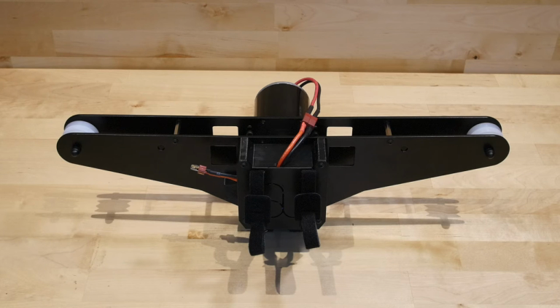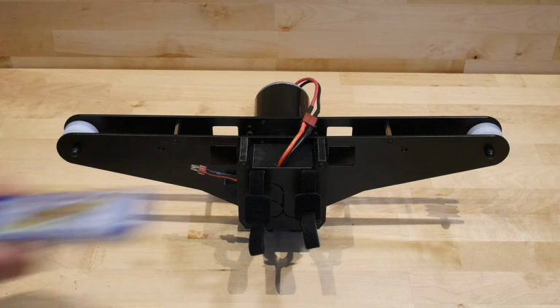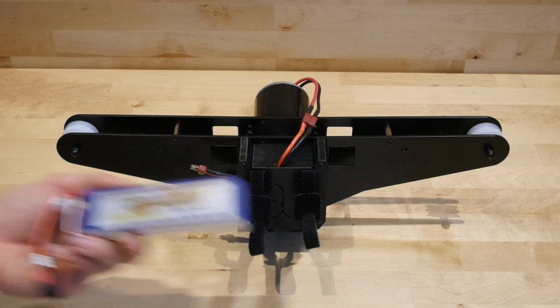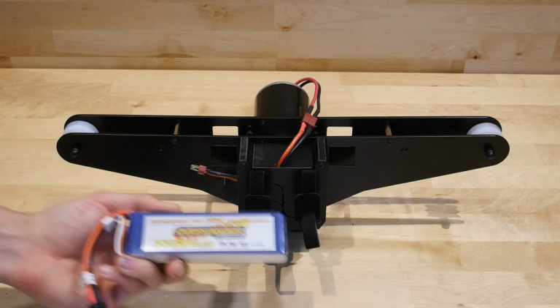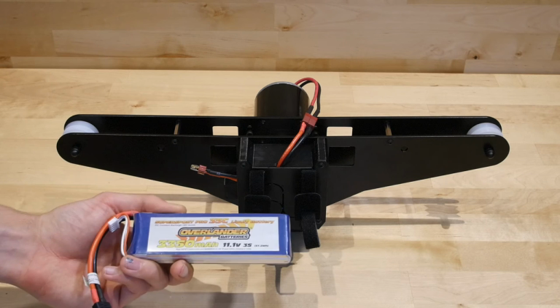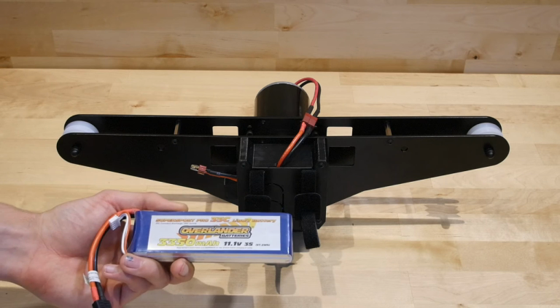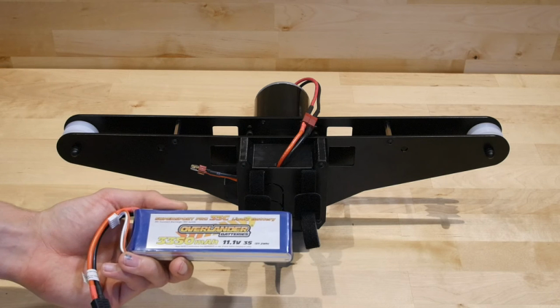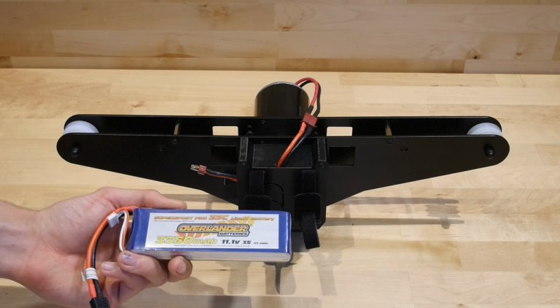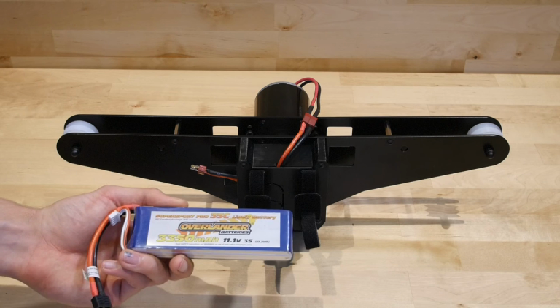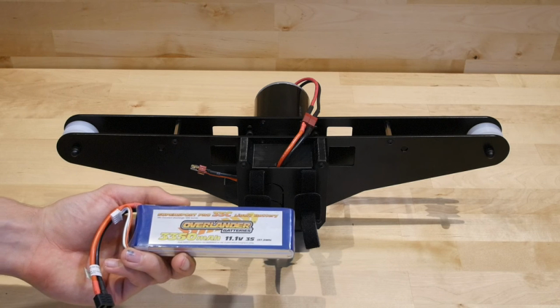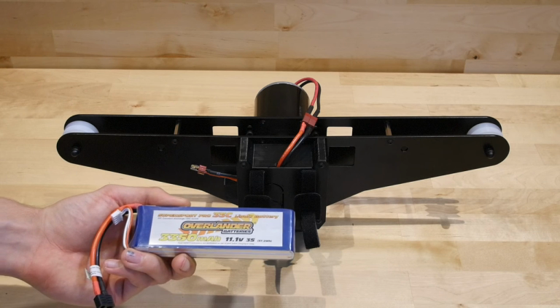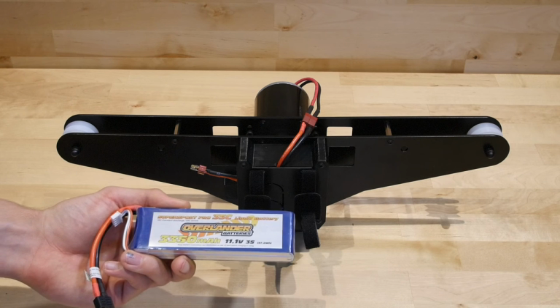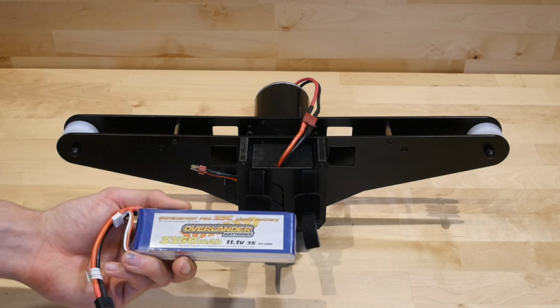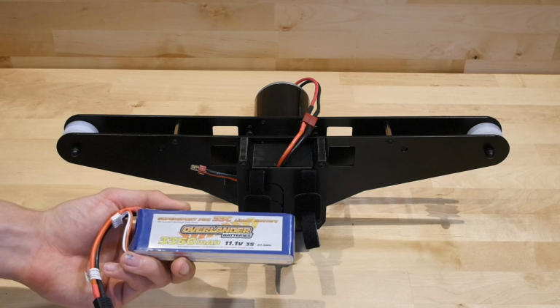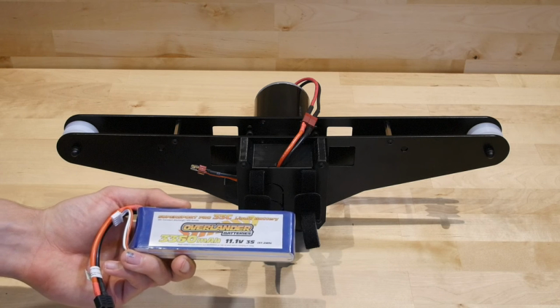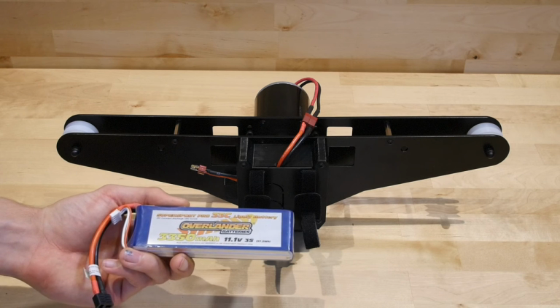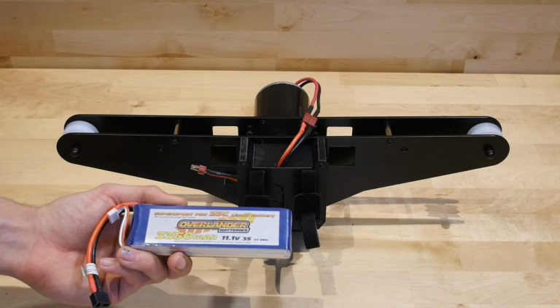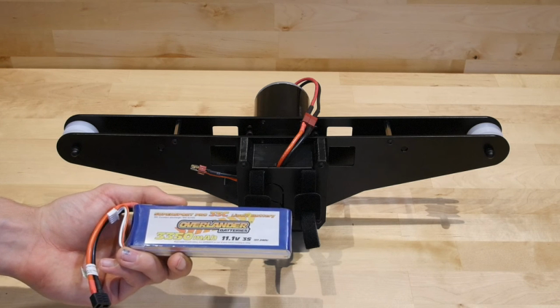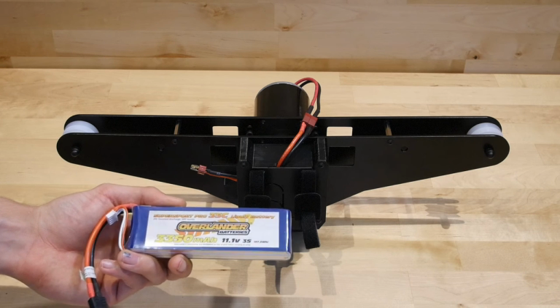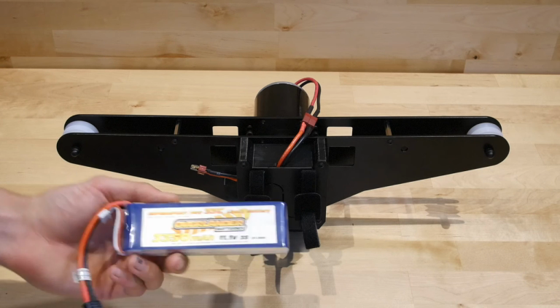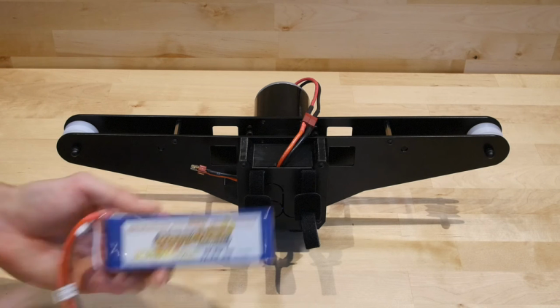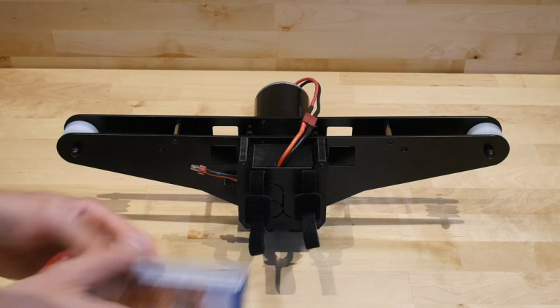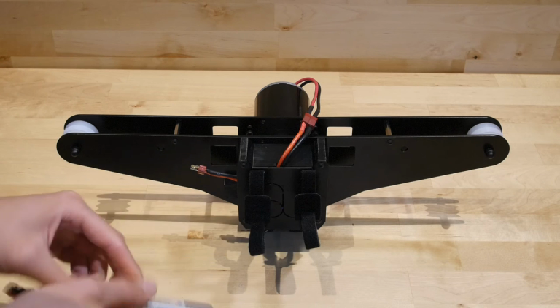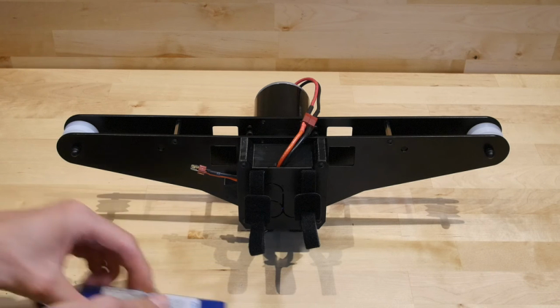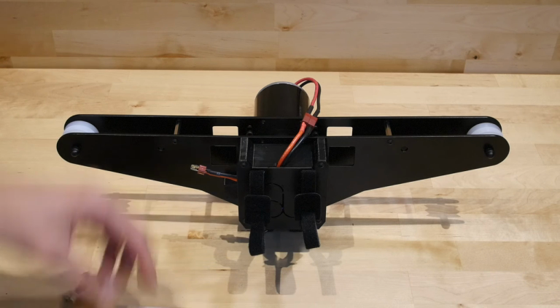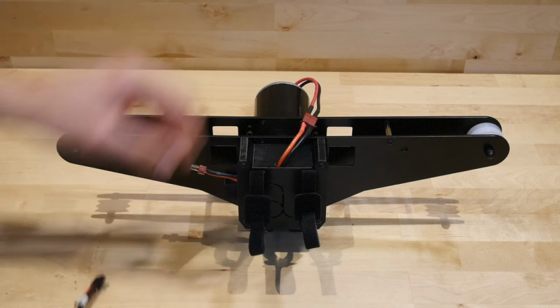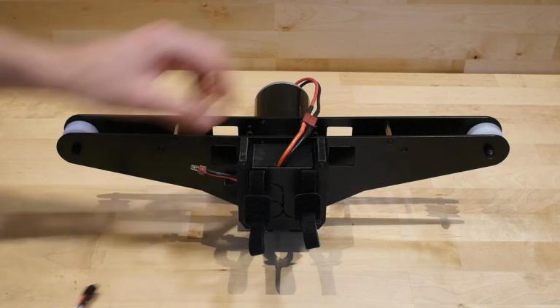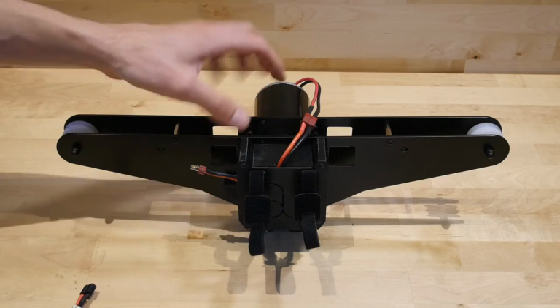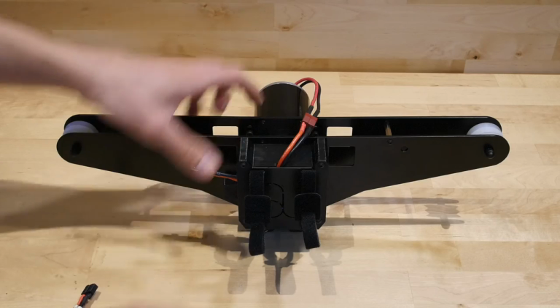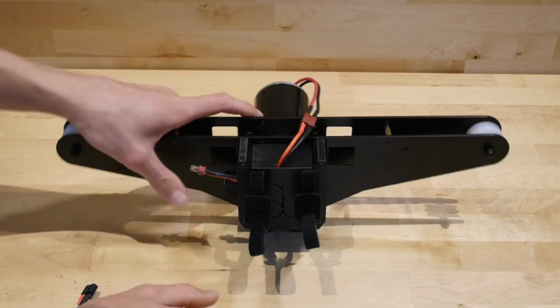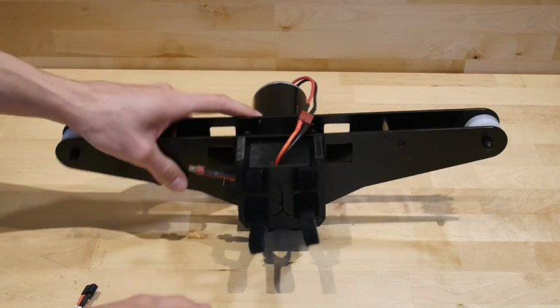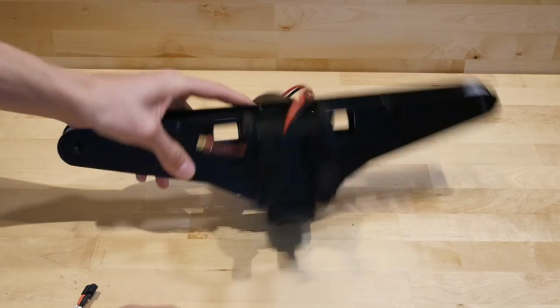Mounting the battery is fast and easy. Simply slide through the two Velcro straps and tighten as desired.